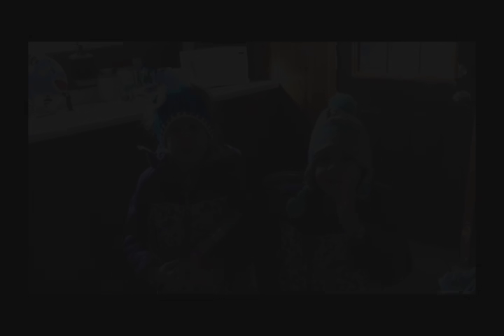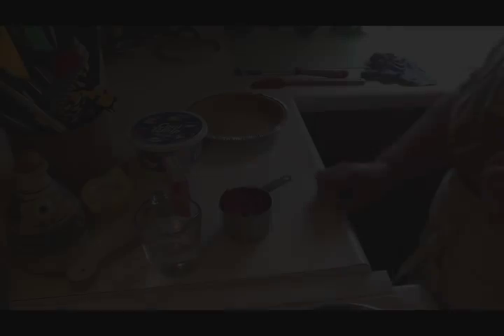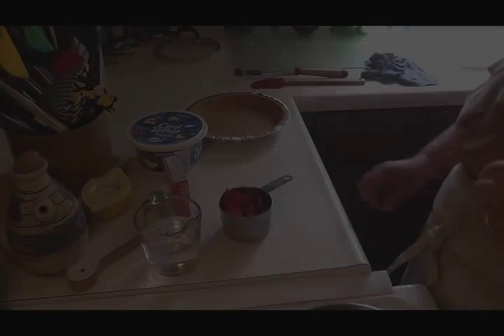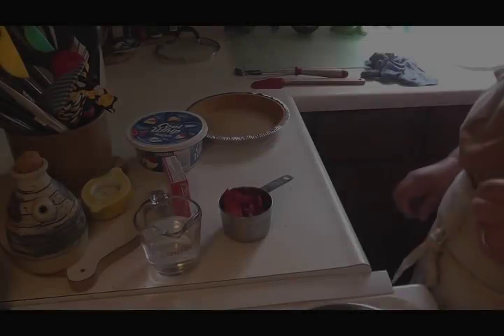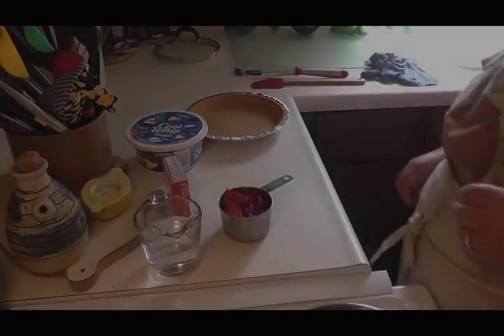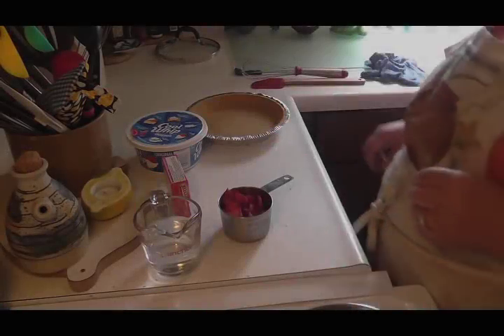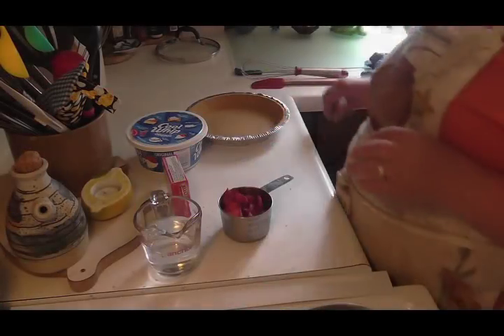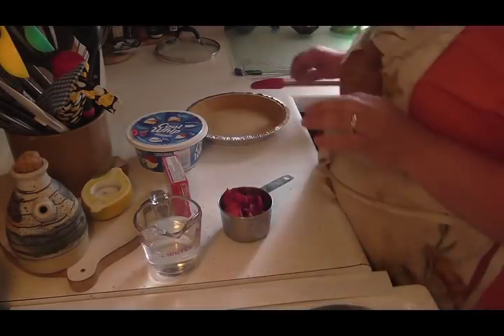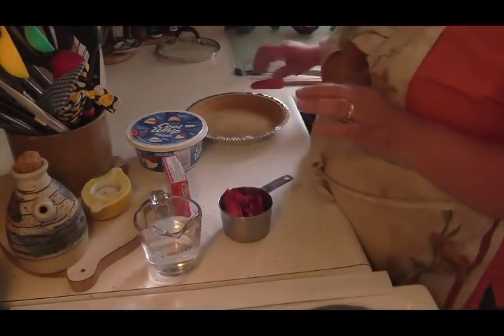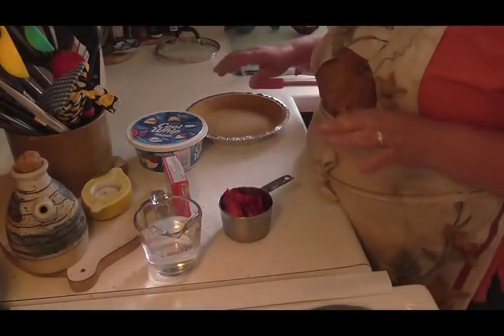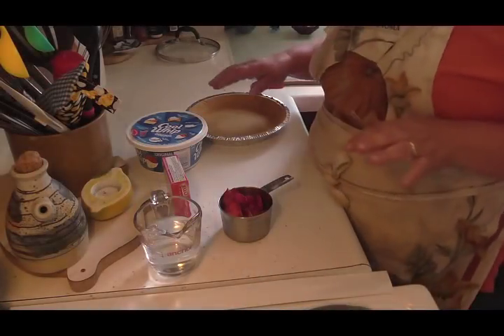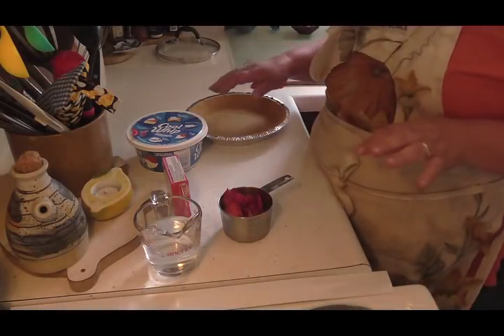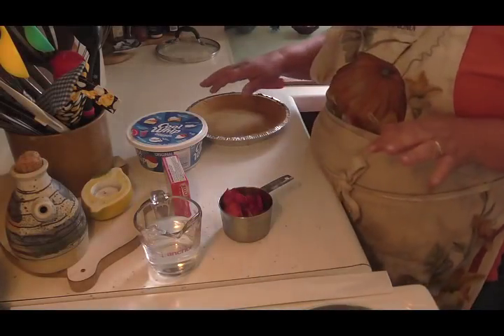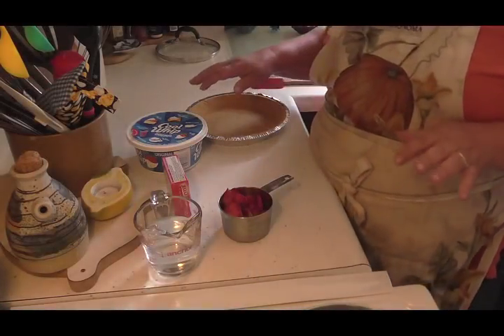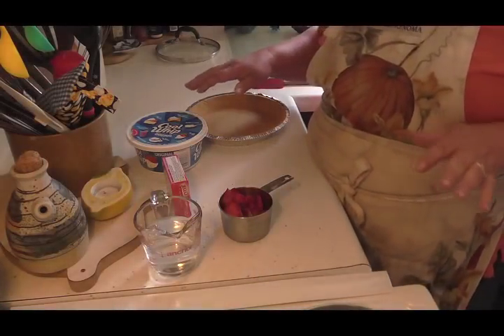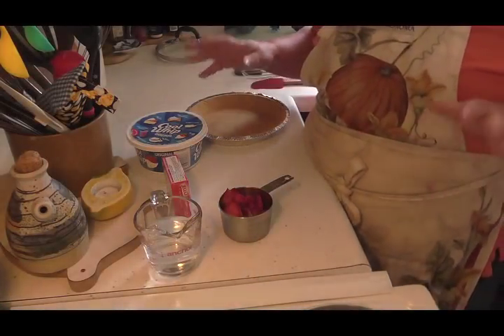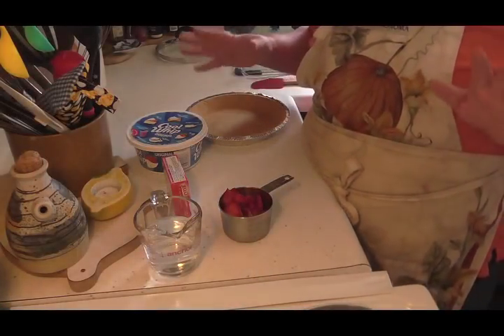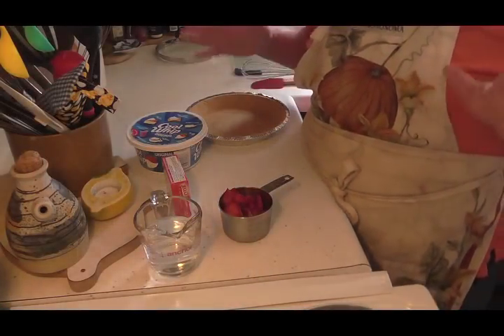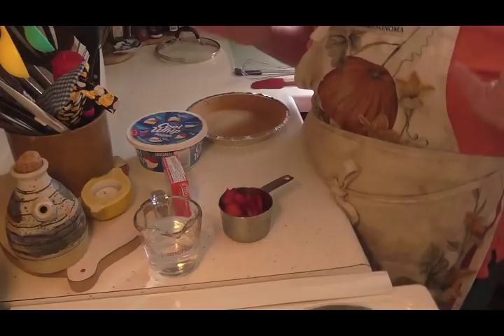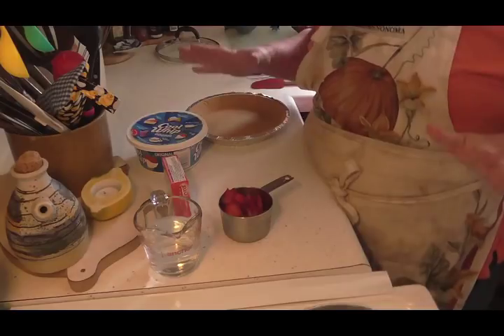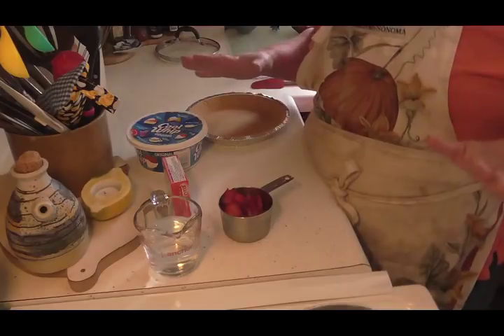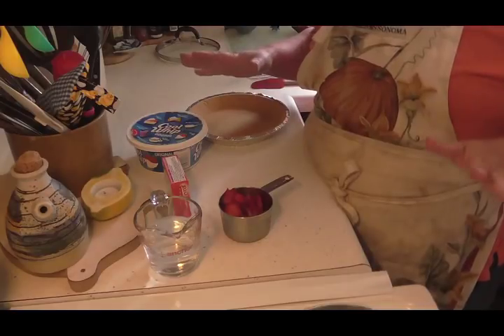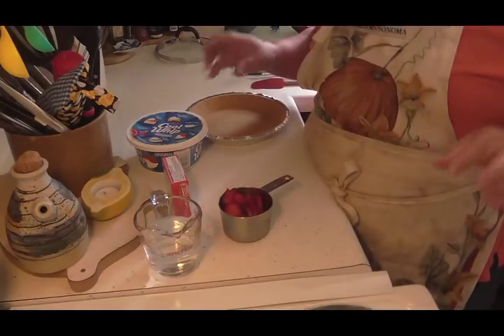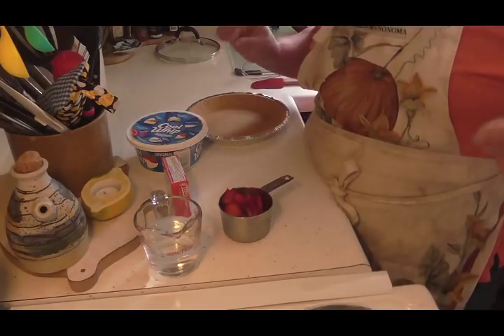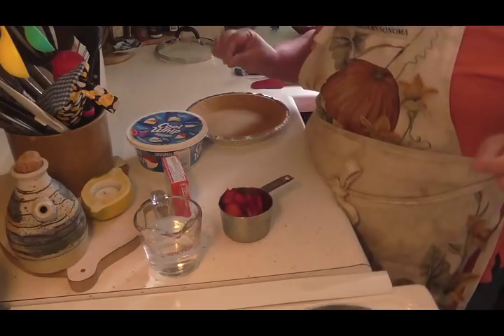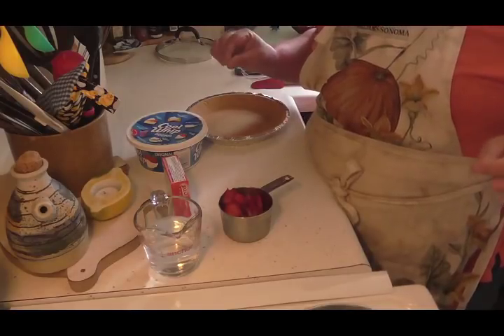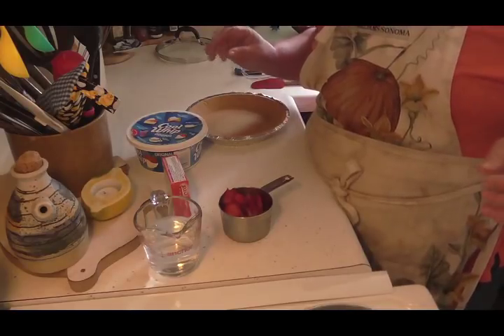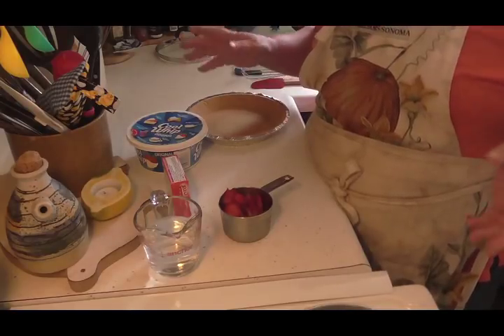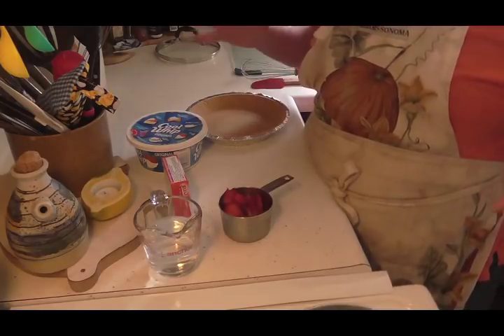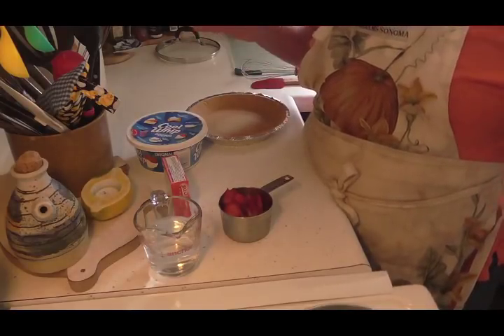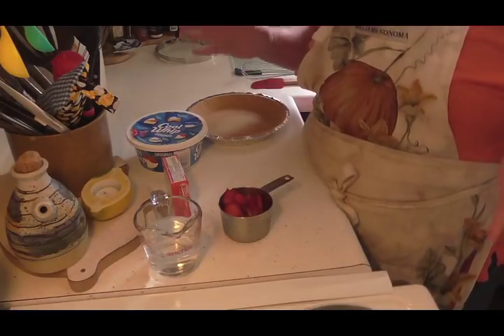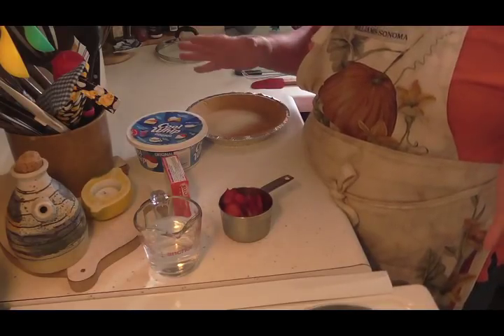Strawberry Milkshake Pie. Okay friends, I'm going to show you how to make a really easy Strawberry Milkshake Pie.